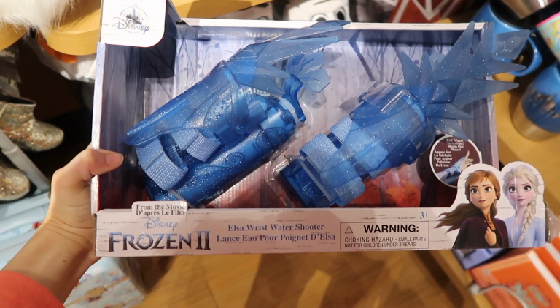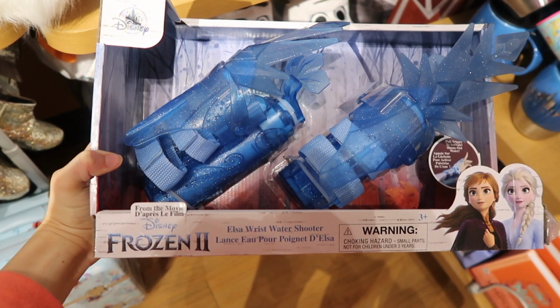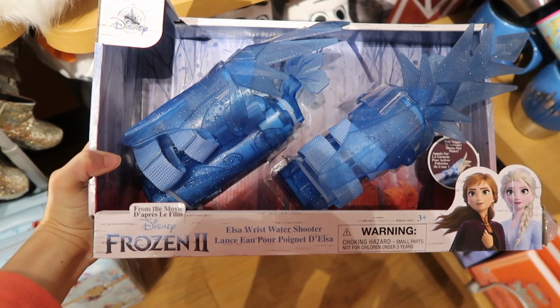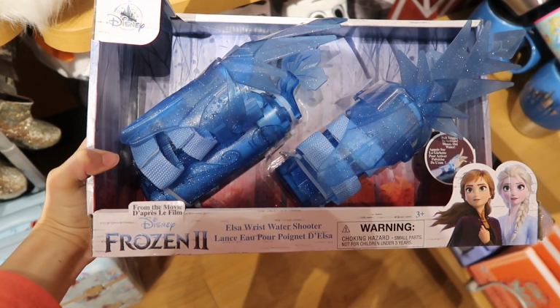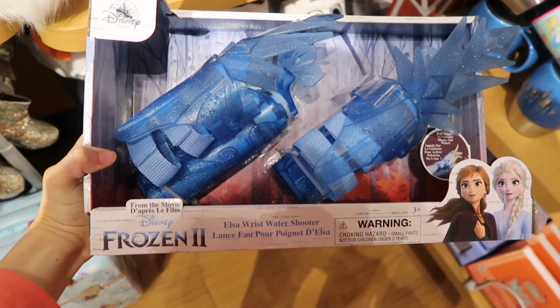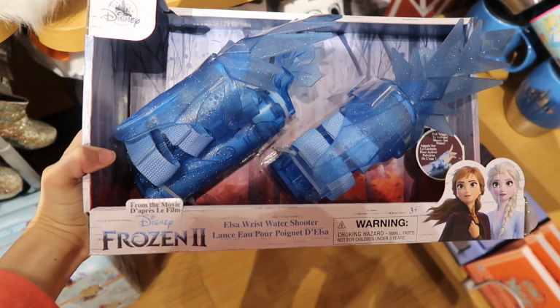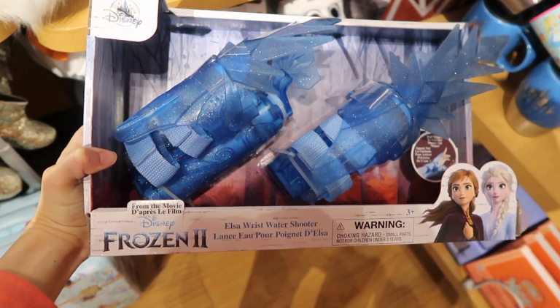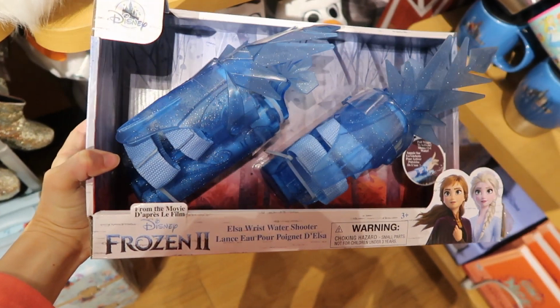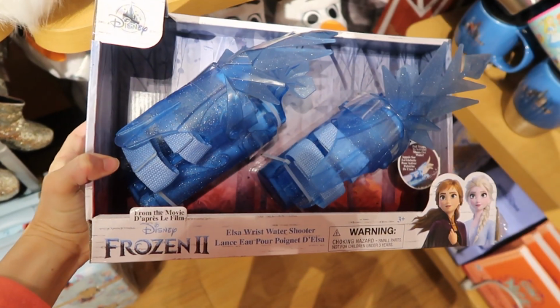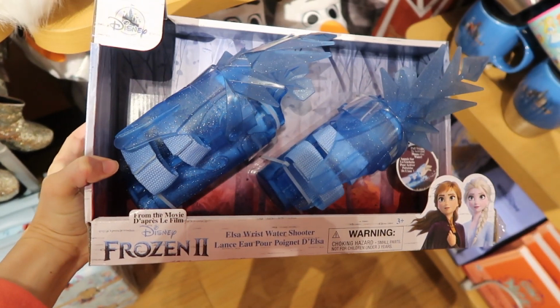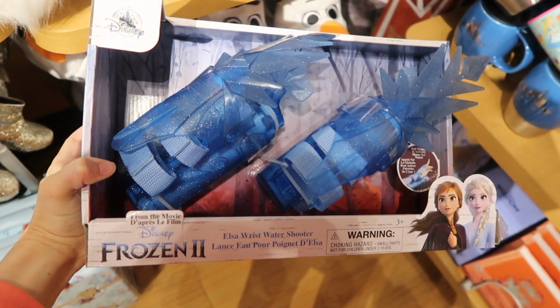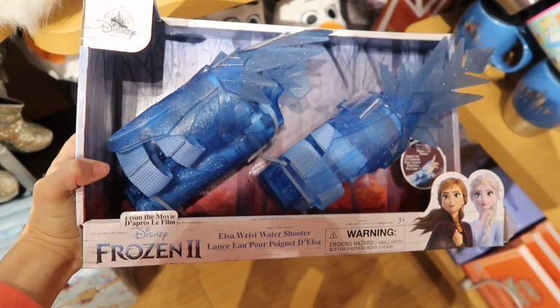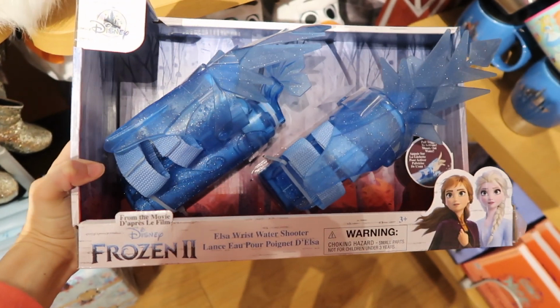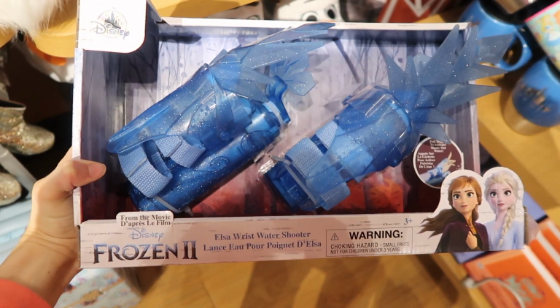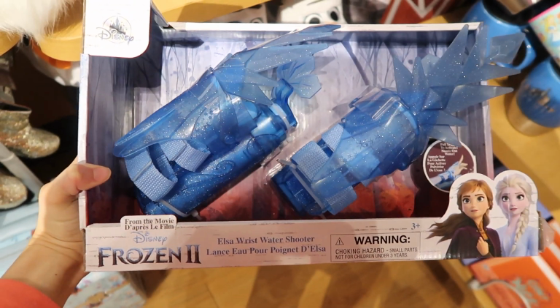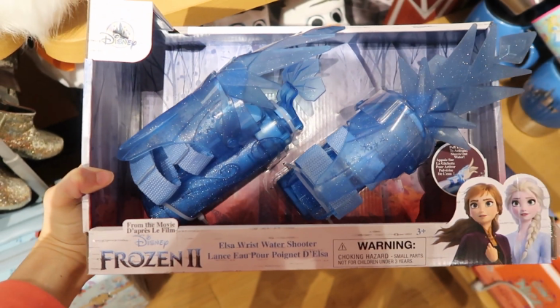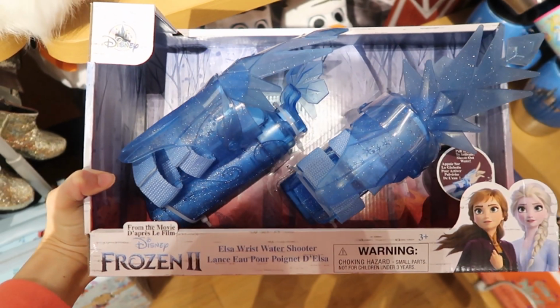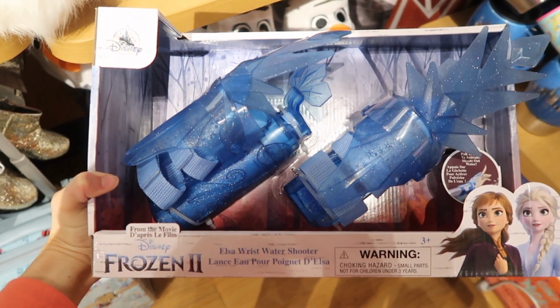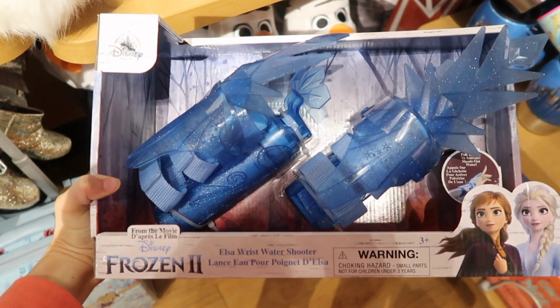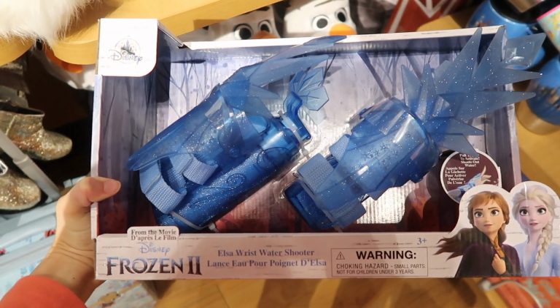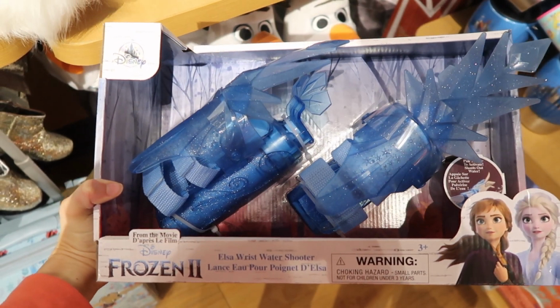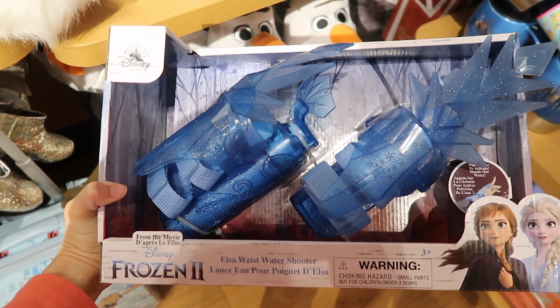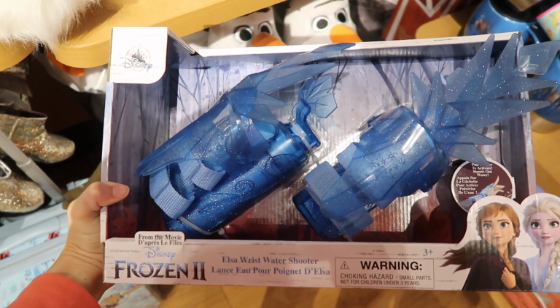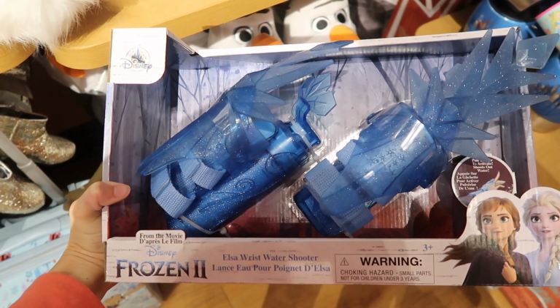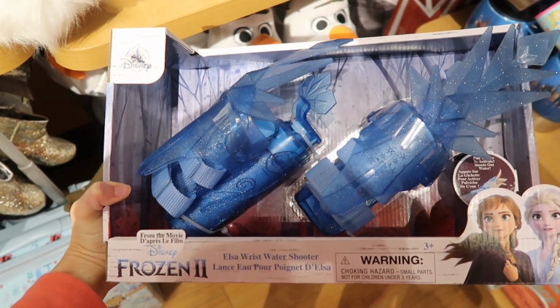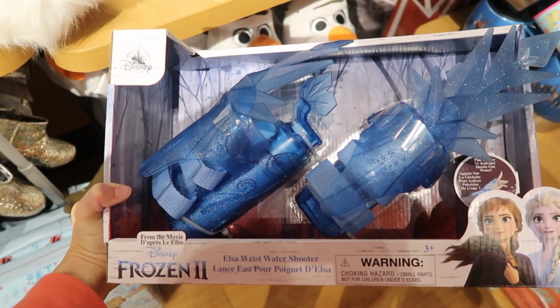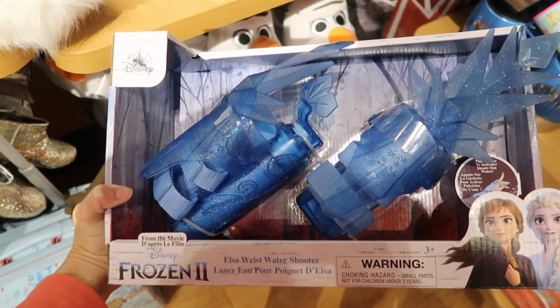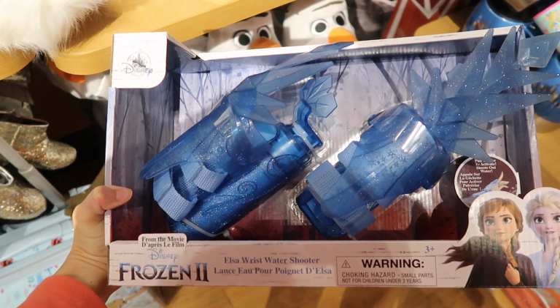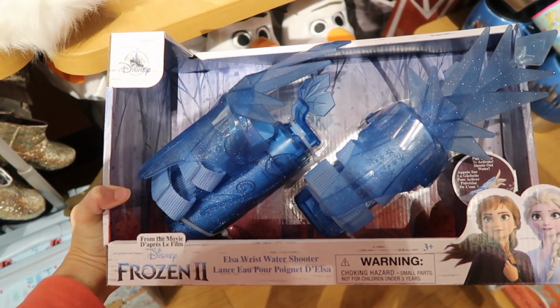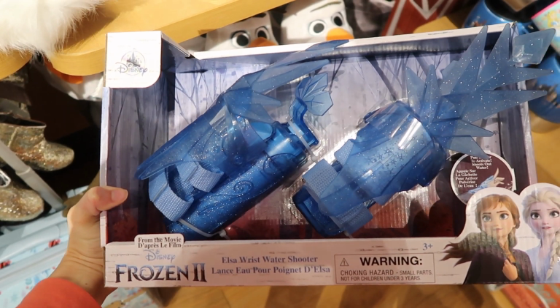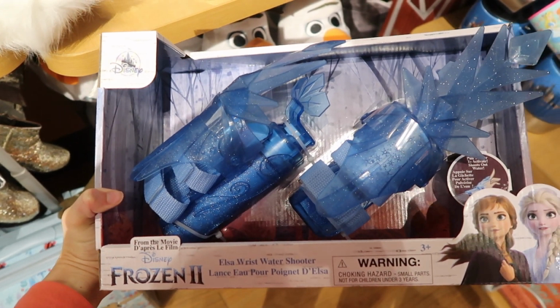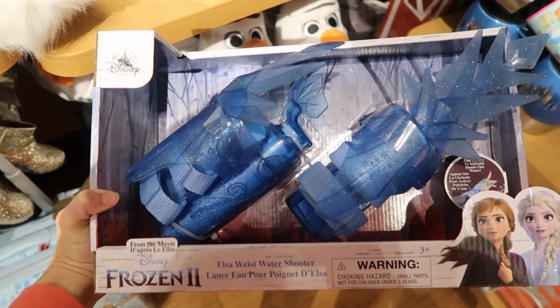Here is an Elsa Wrist Water Shooter and it's $29.95.